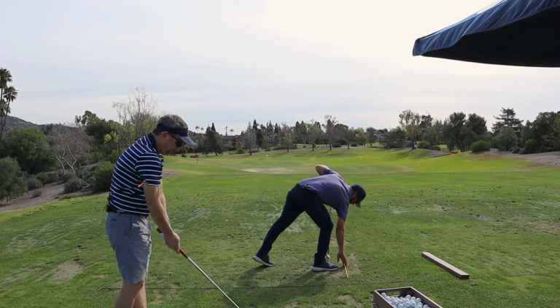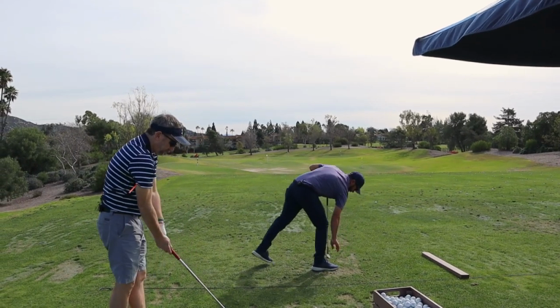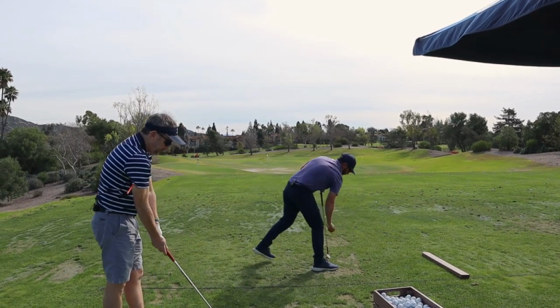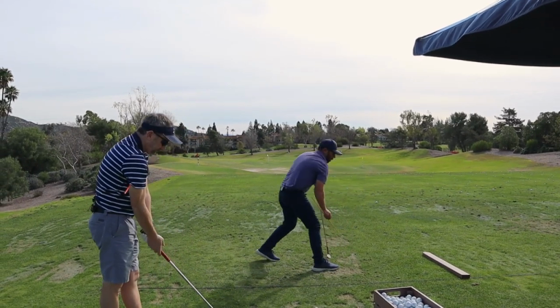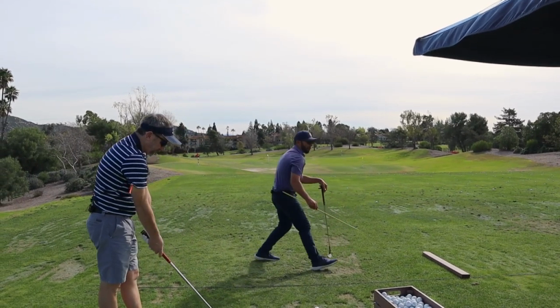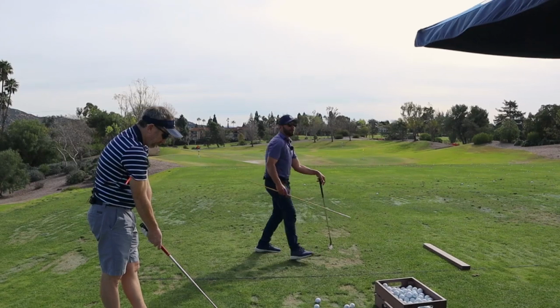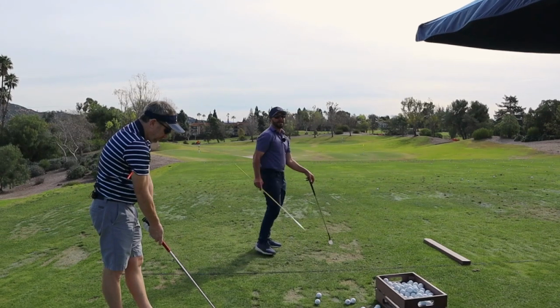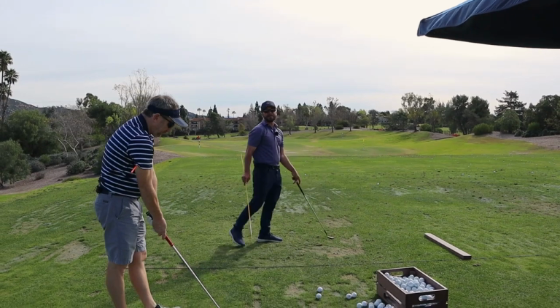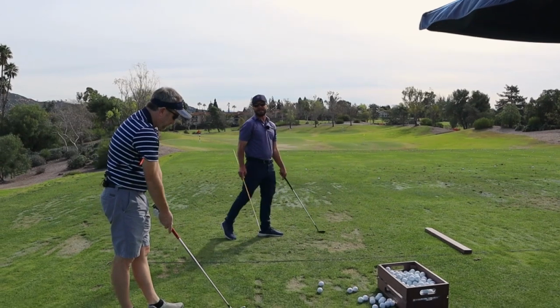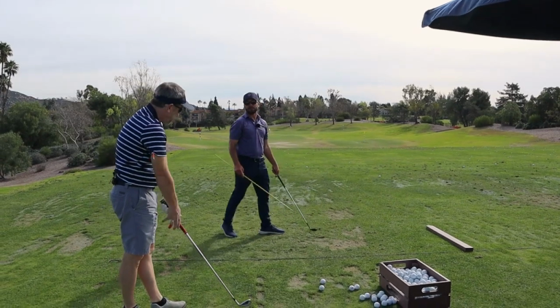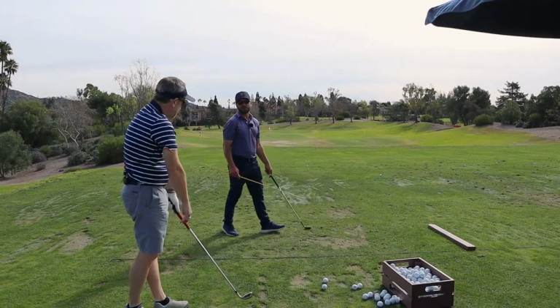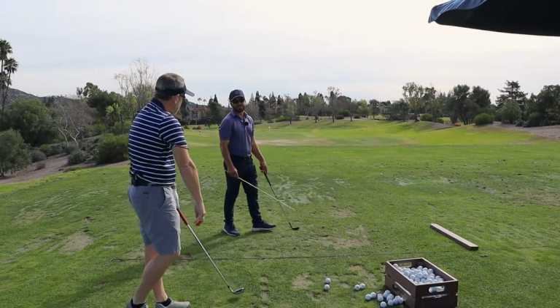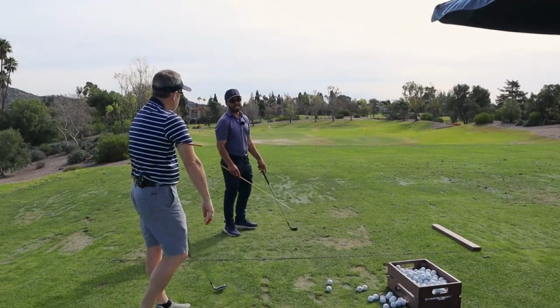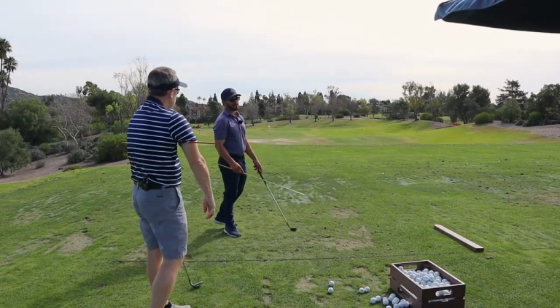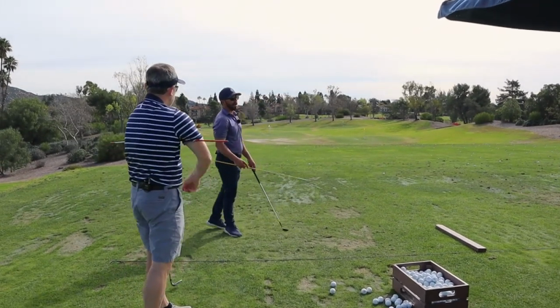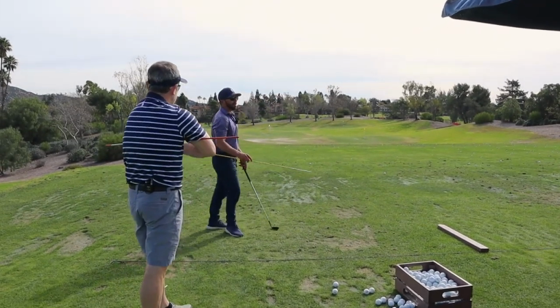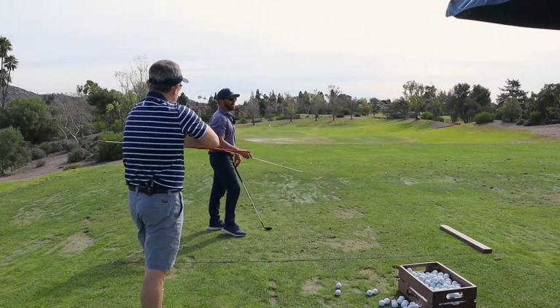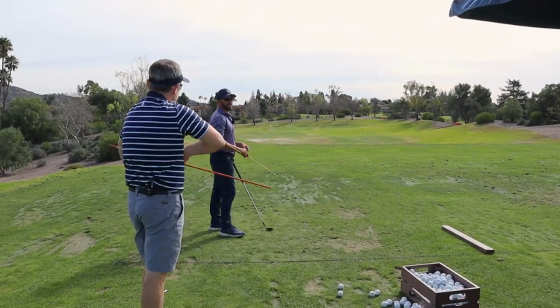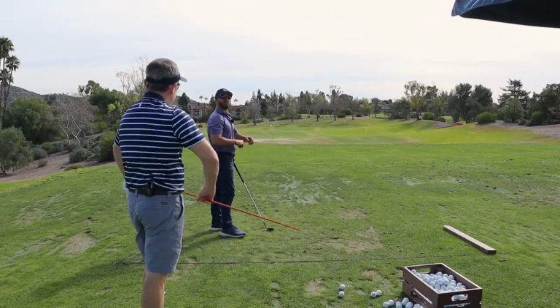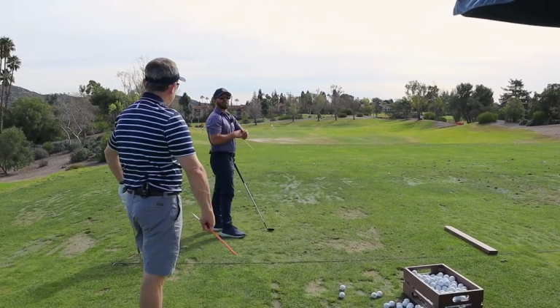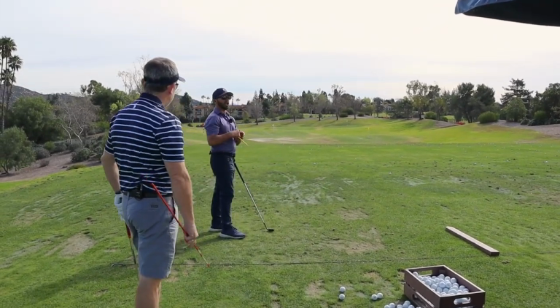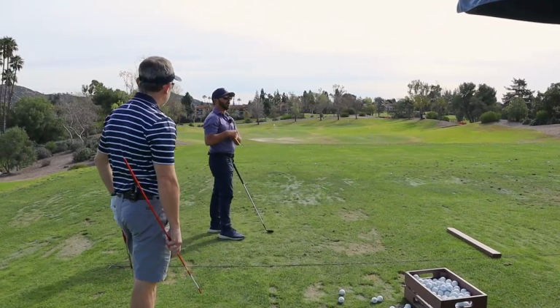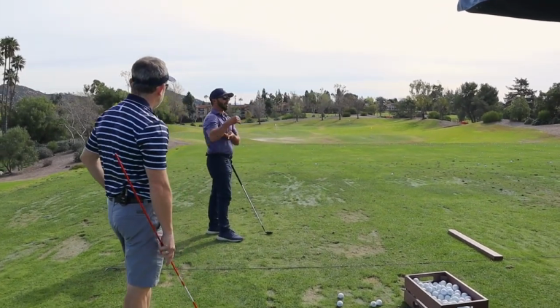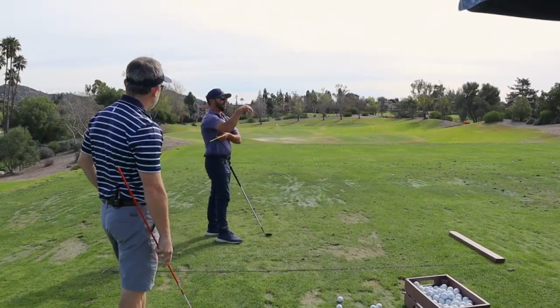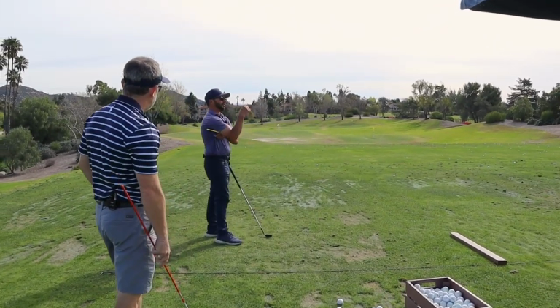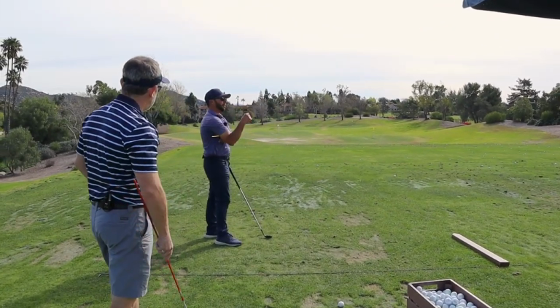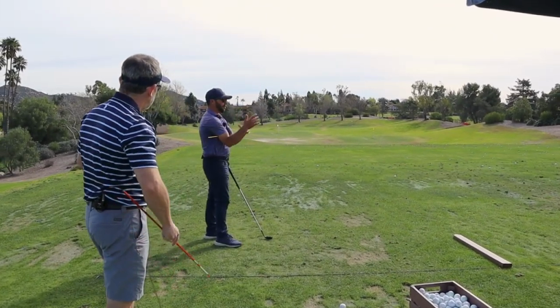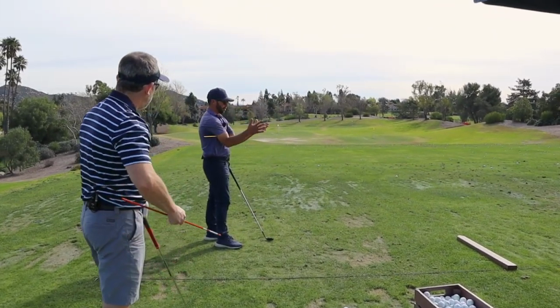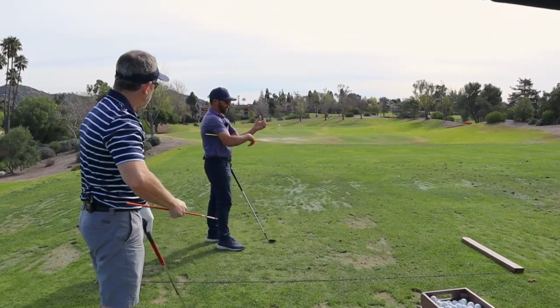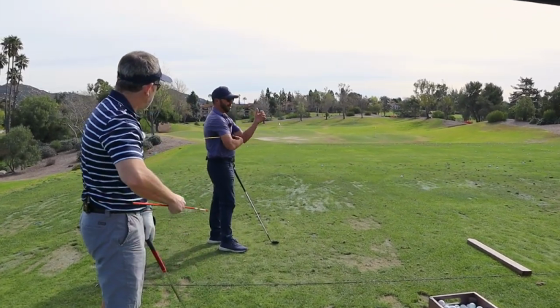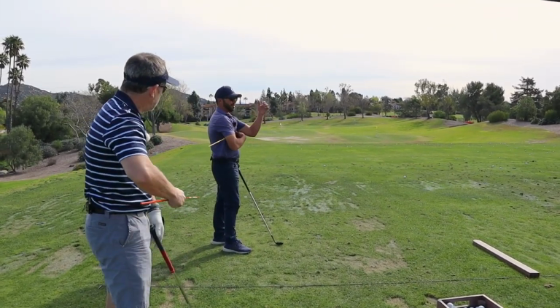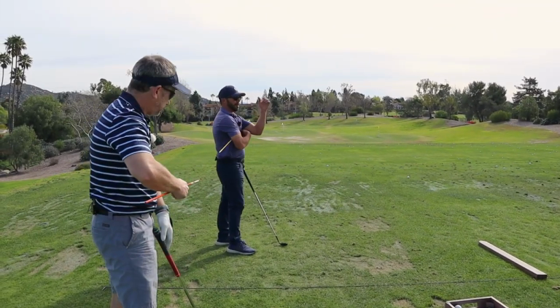This is wonderful for anybody who's trying to take the golf club outside. Go a little lower with that so it's not so crazy up there.